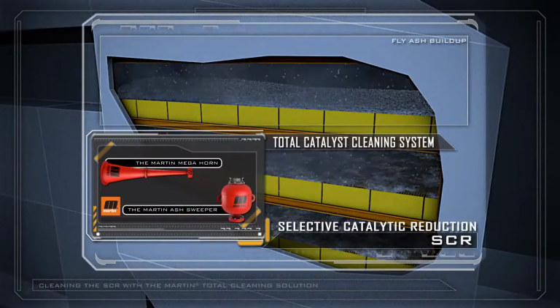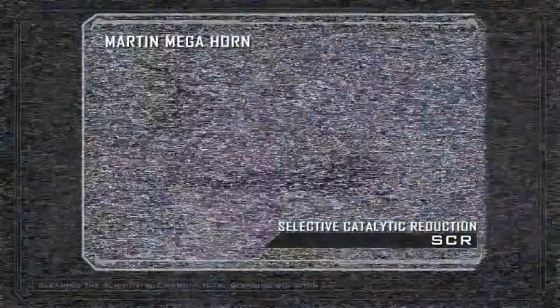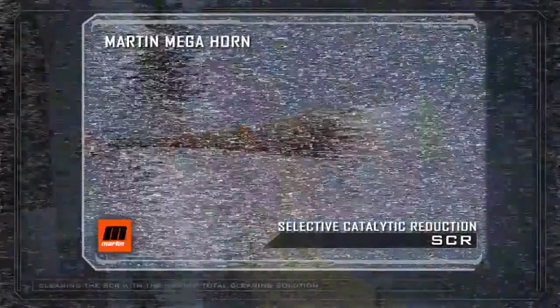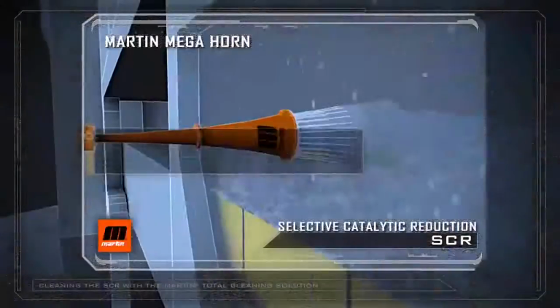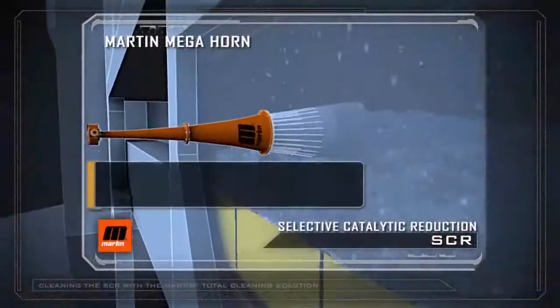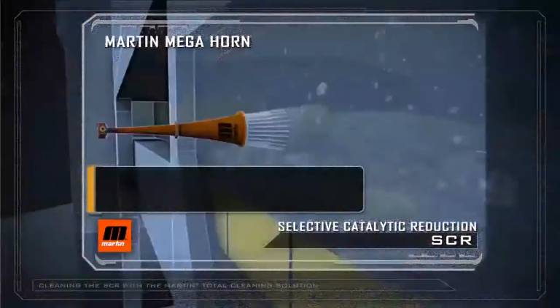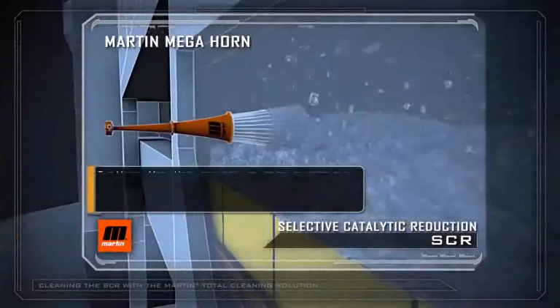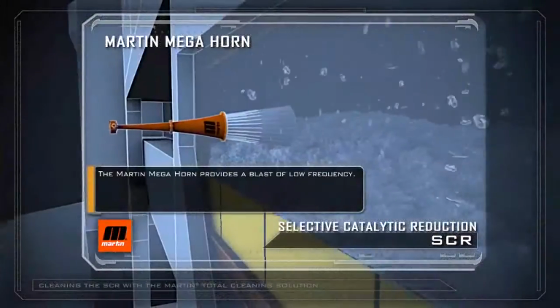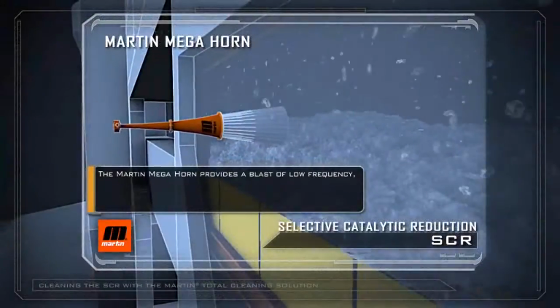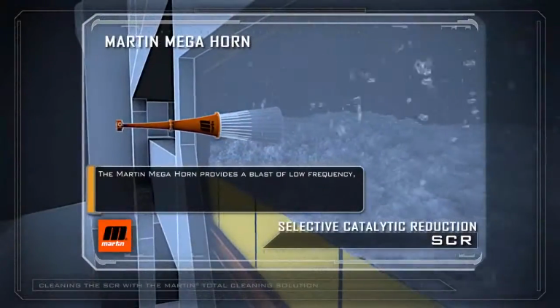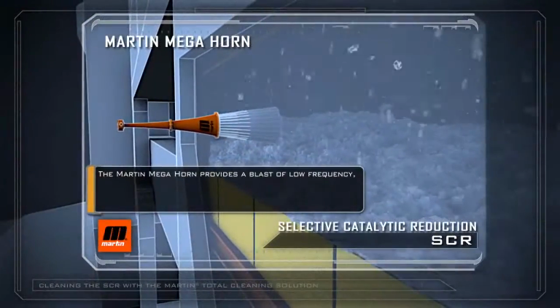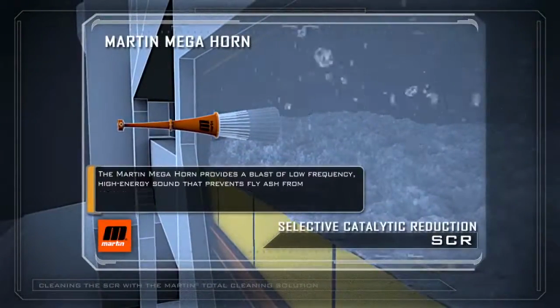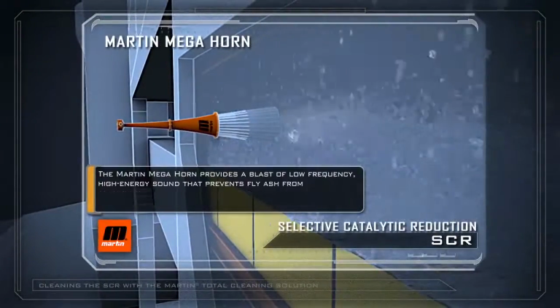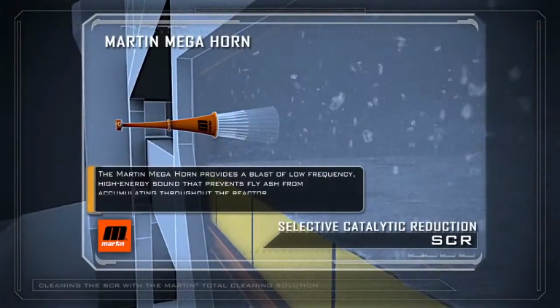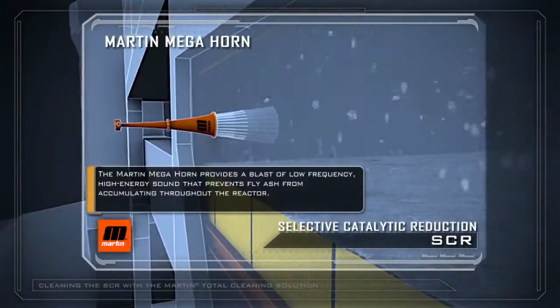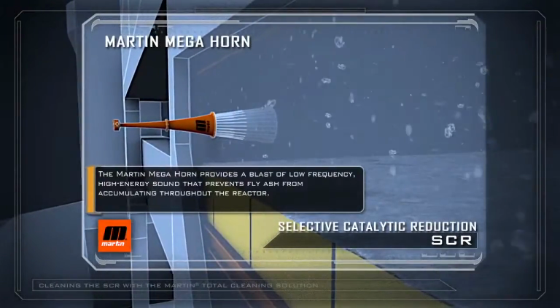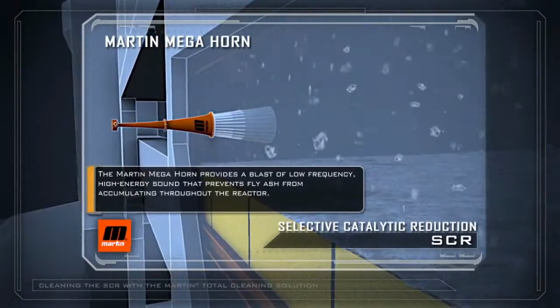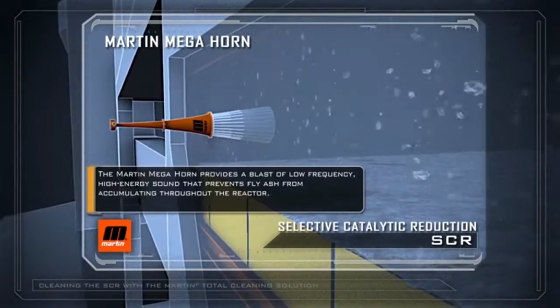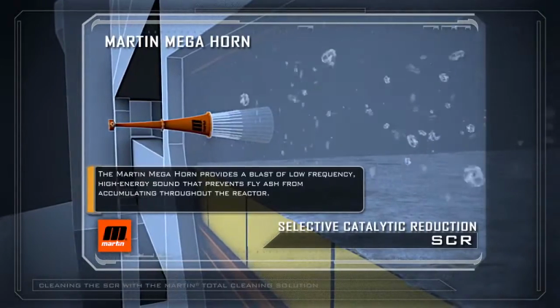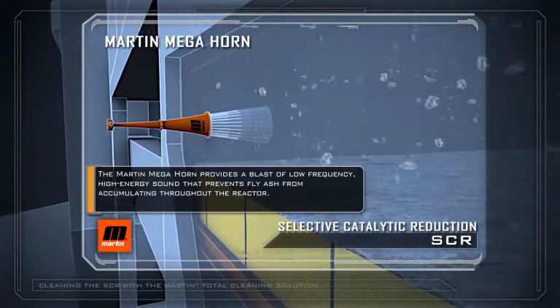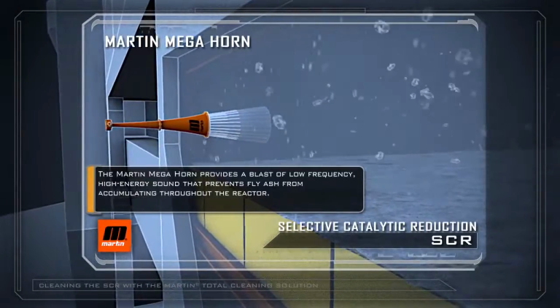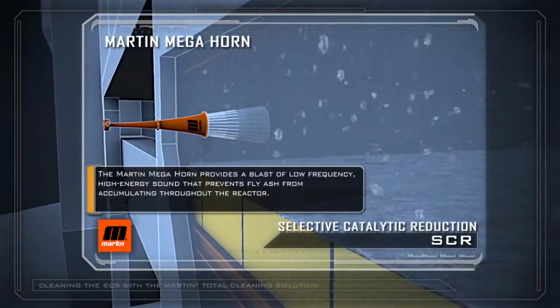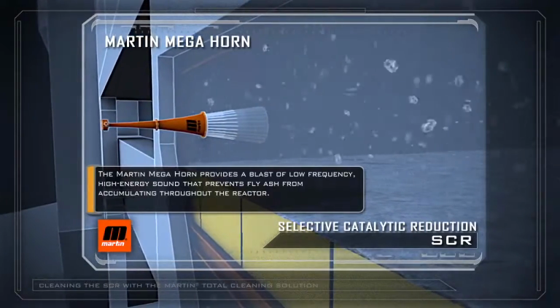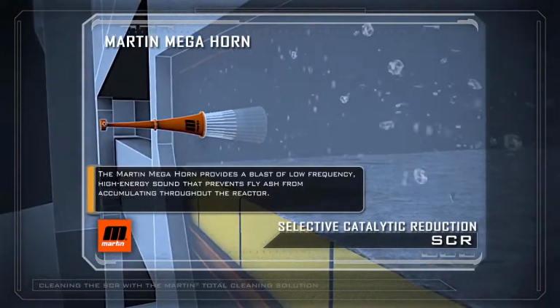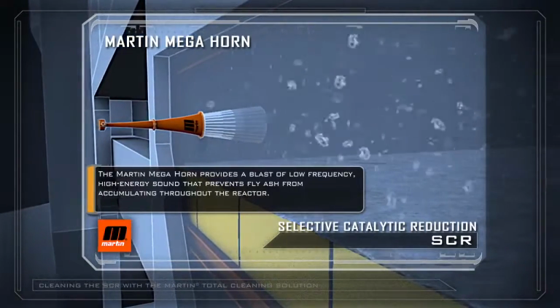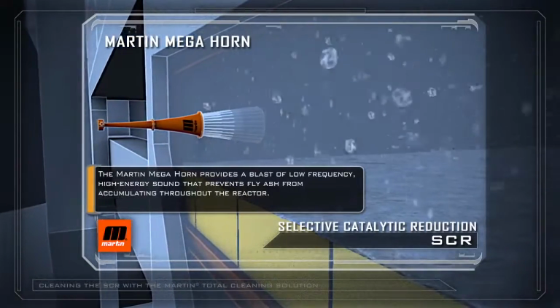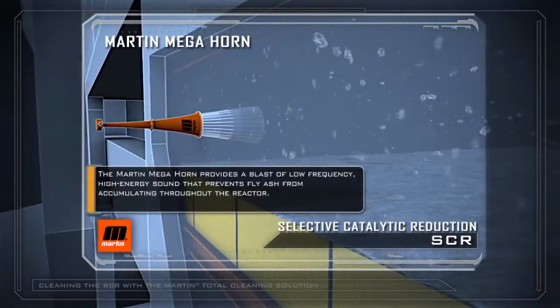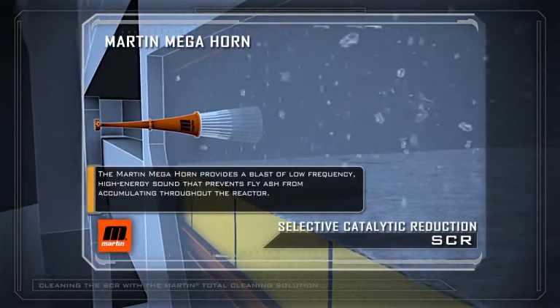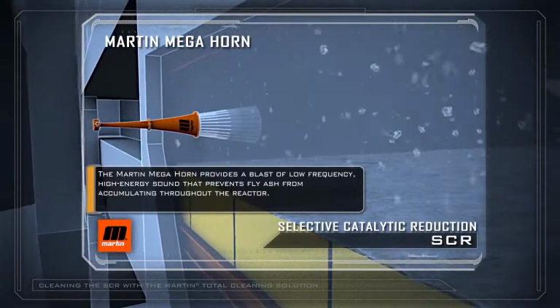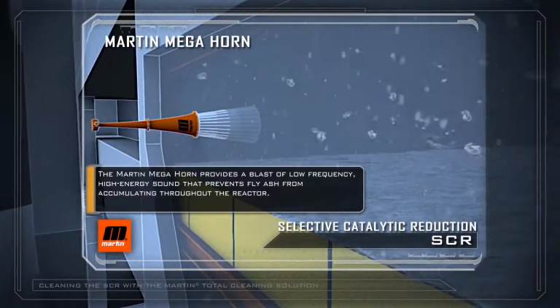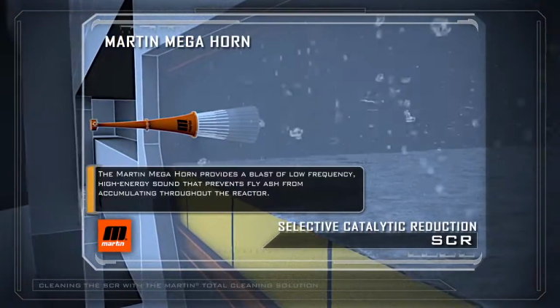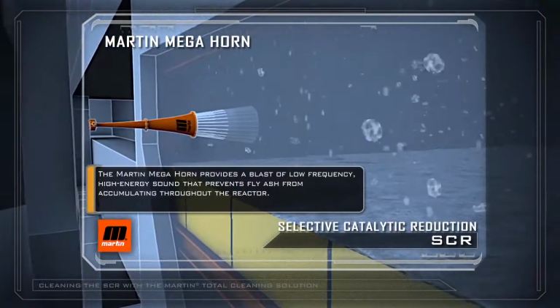The Martin Megasonic Horn provides a blast of low-frequency, high-energy sound that prevents fly ash from accumulating throughout the reactor.